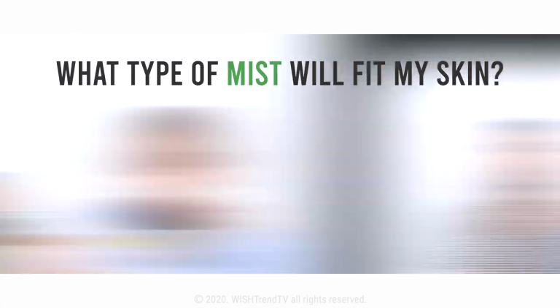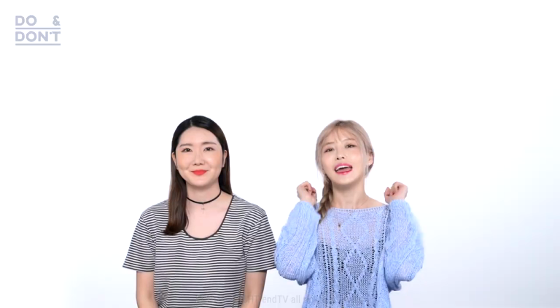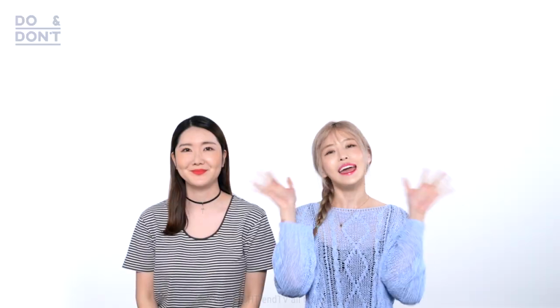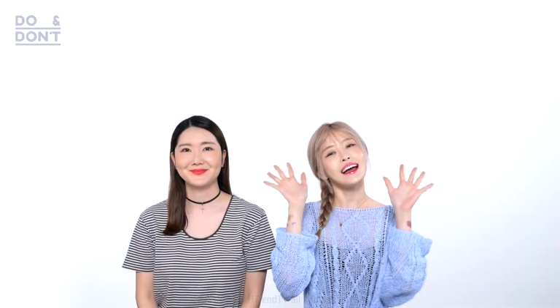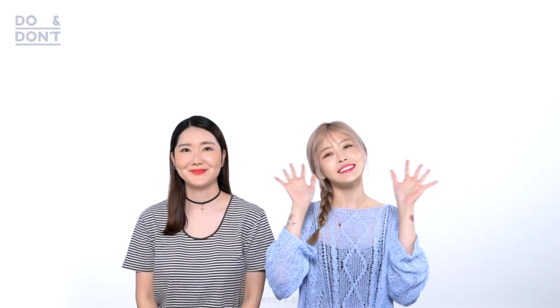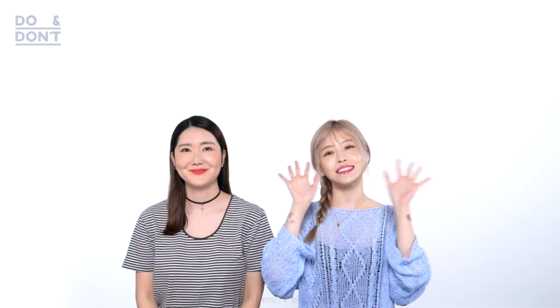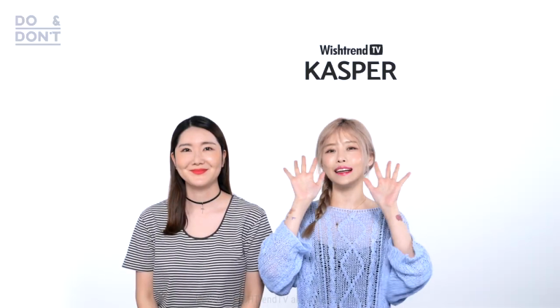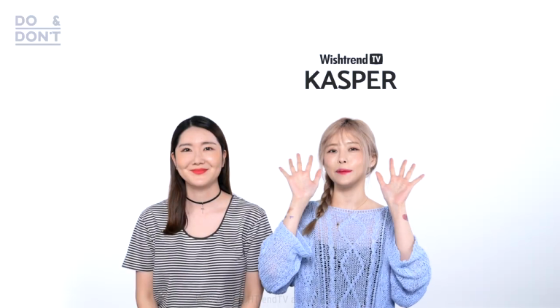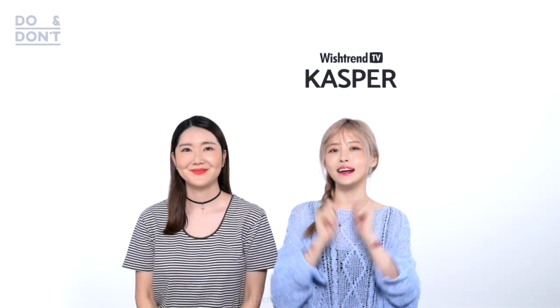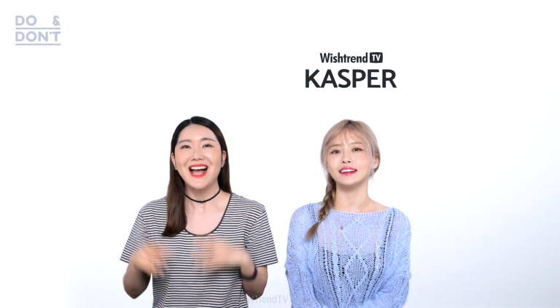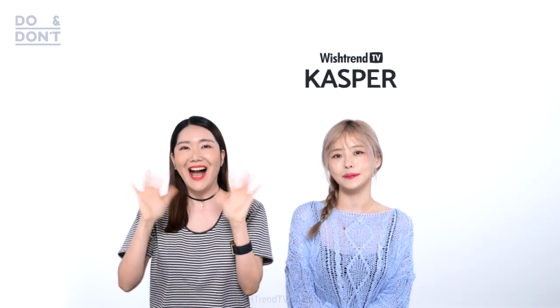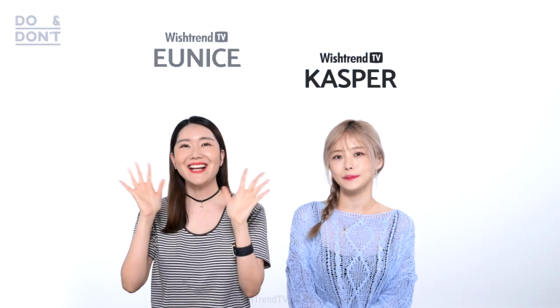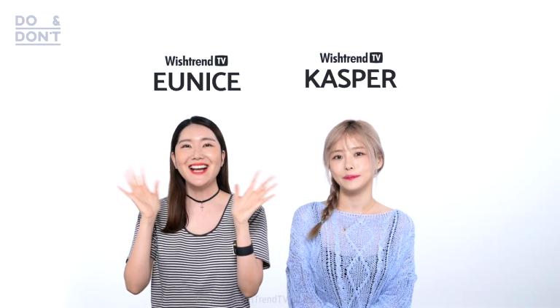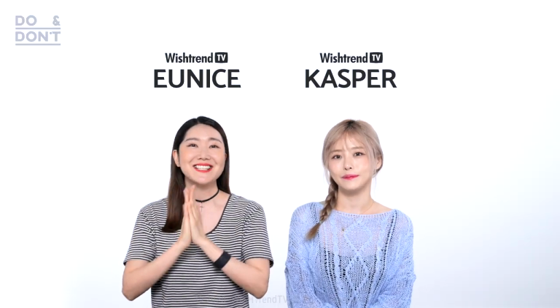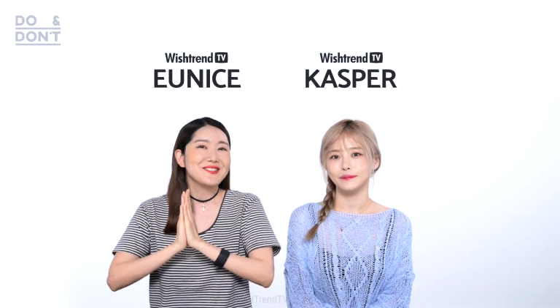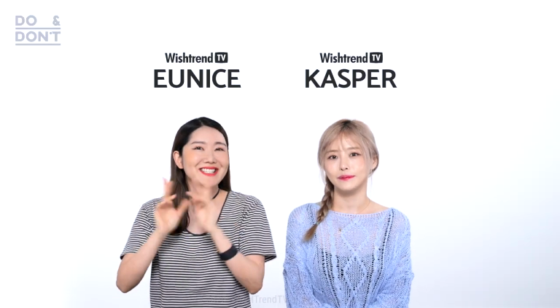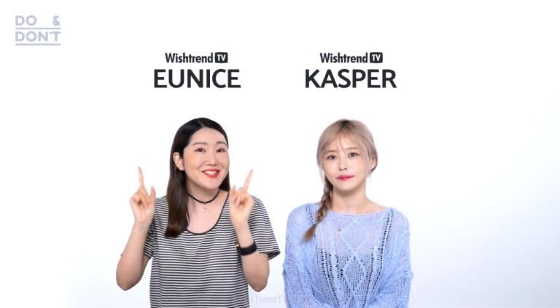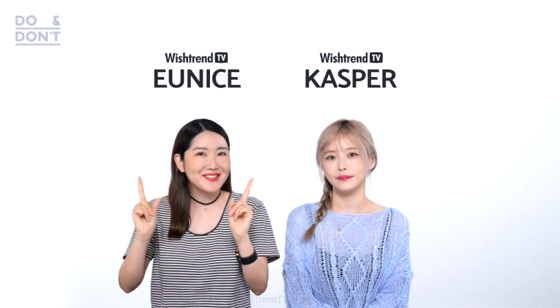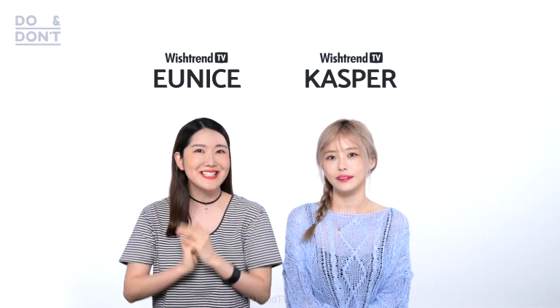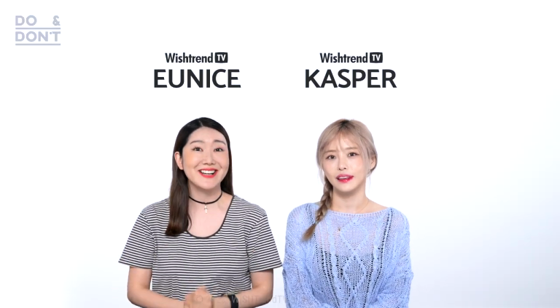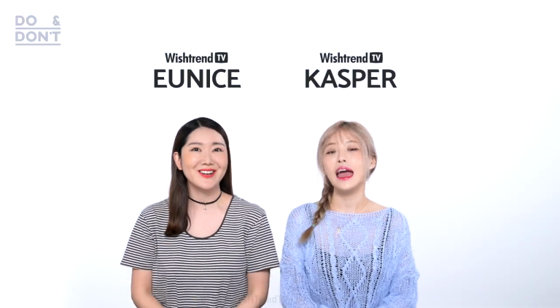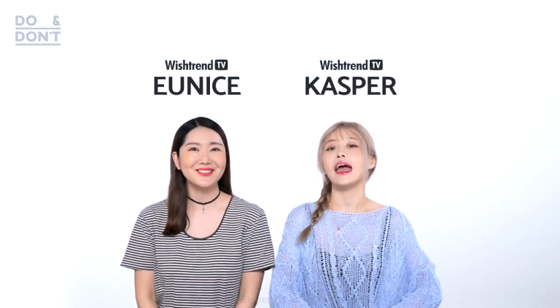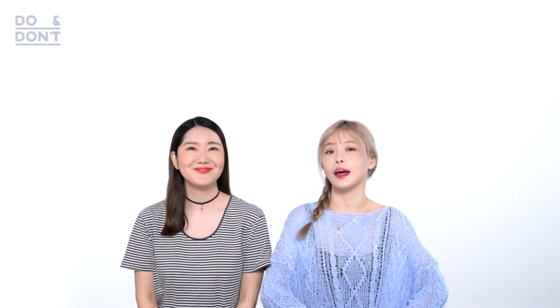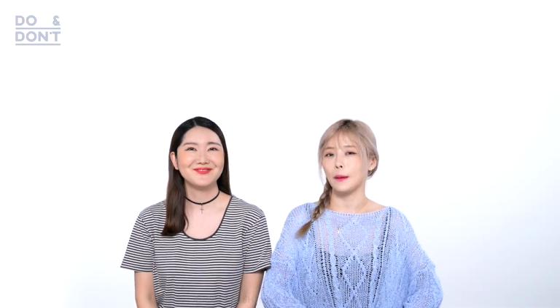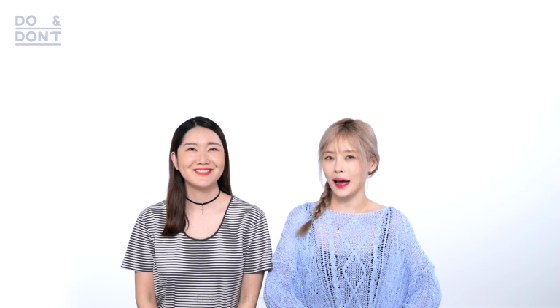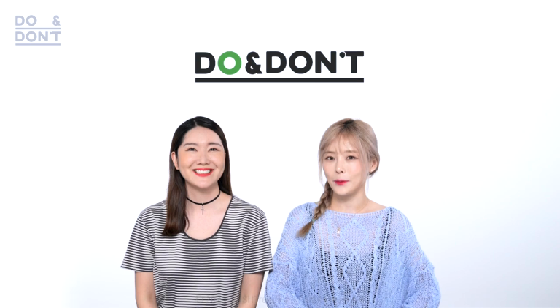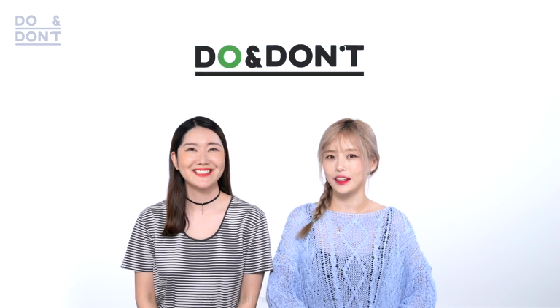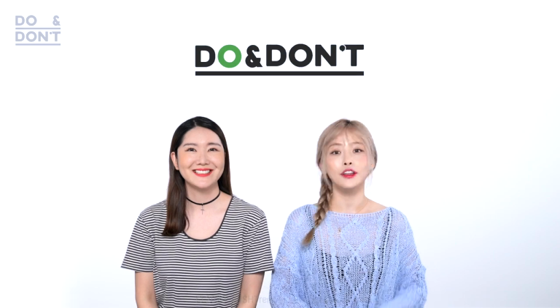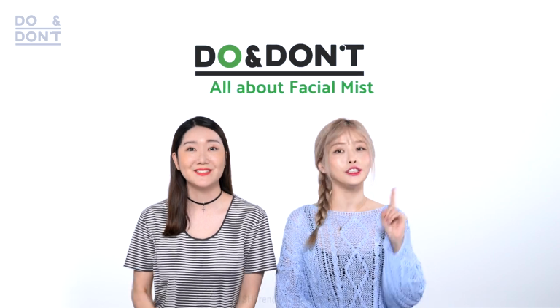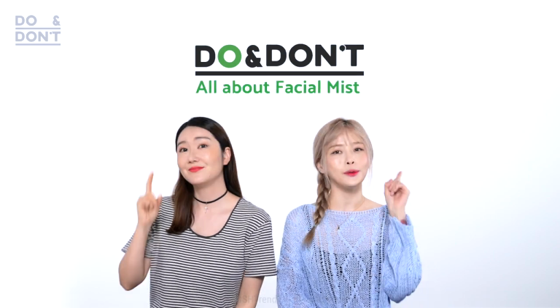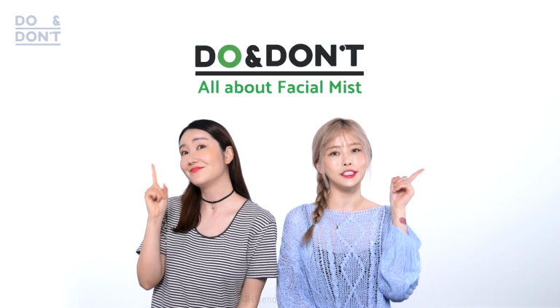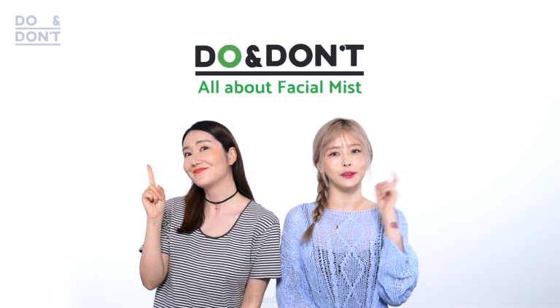Hey guys, it's Casper. Hi guys, it's your sister Eunice here. And we're back with another do and don't.